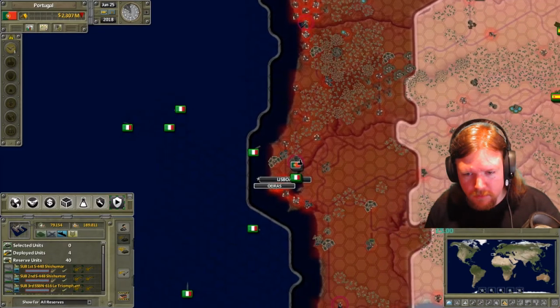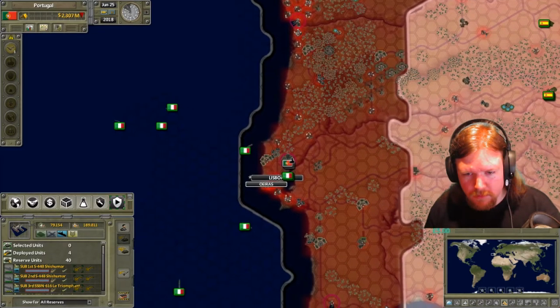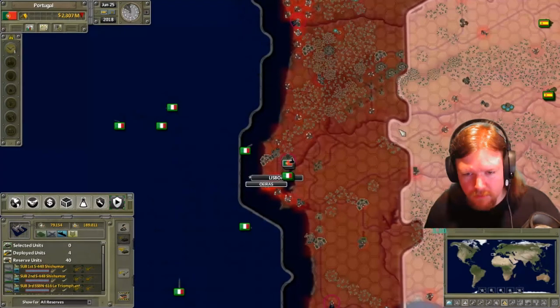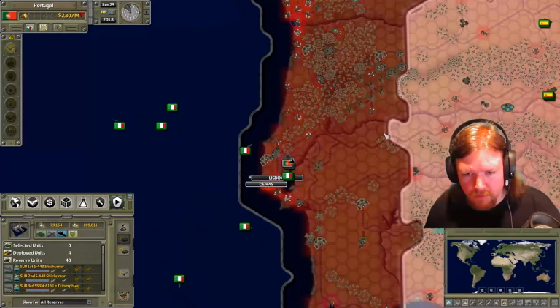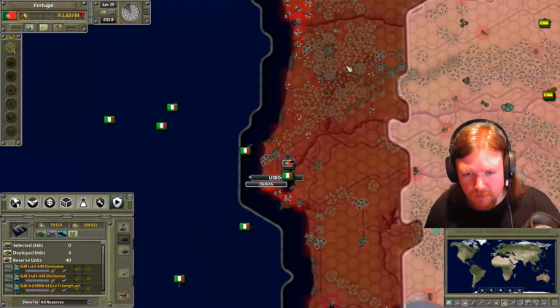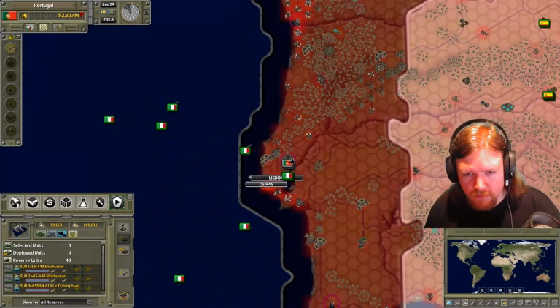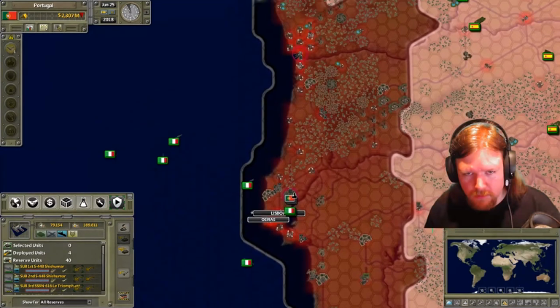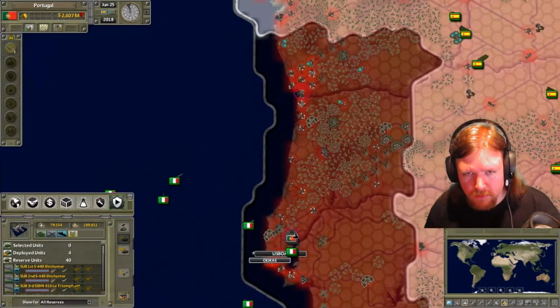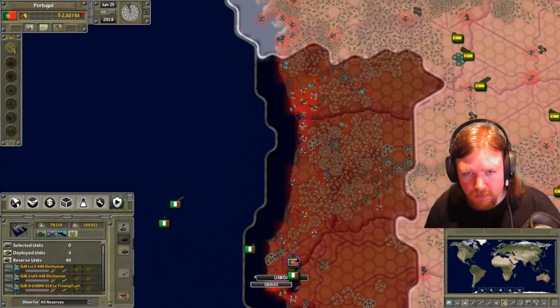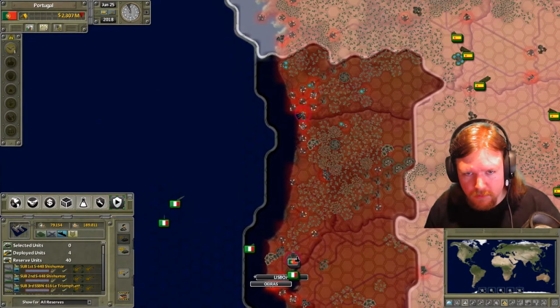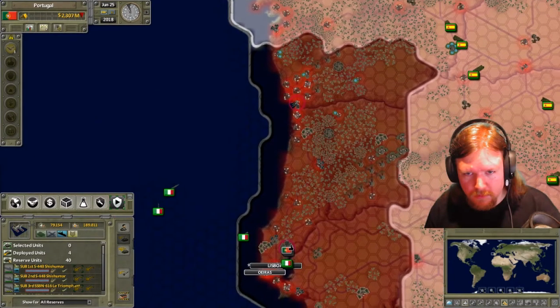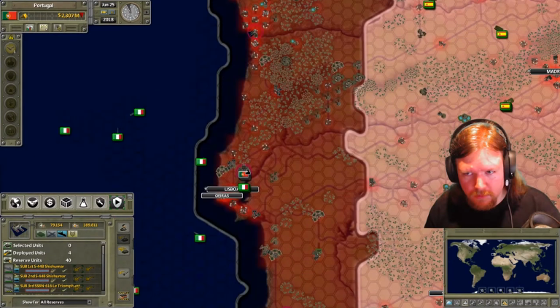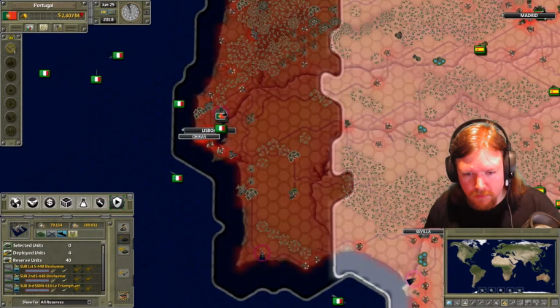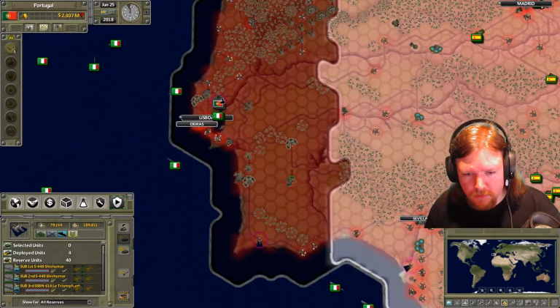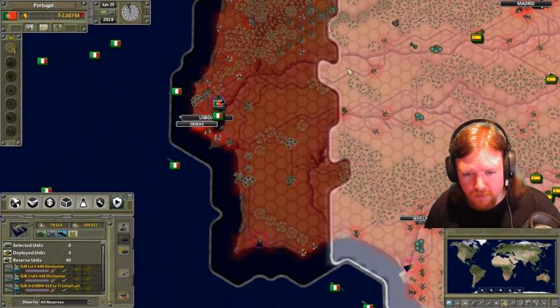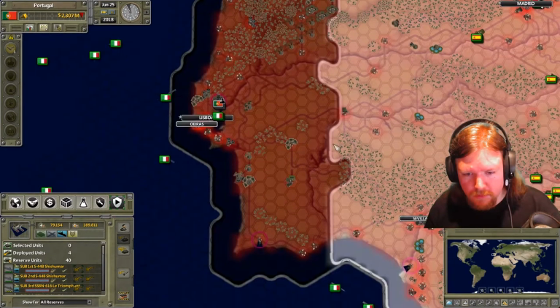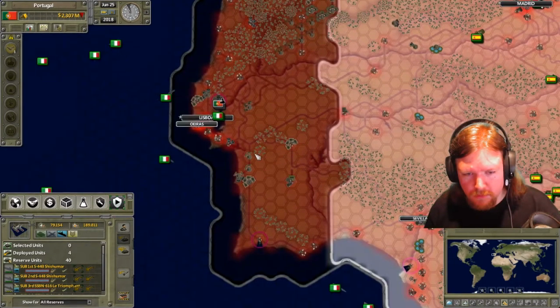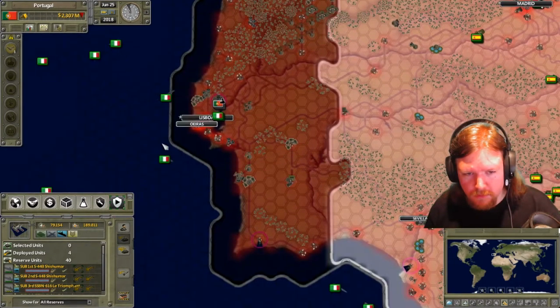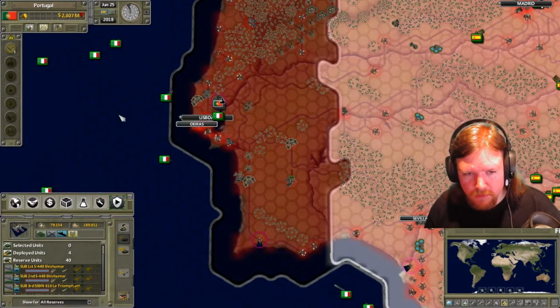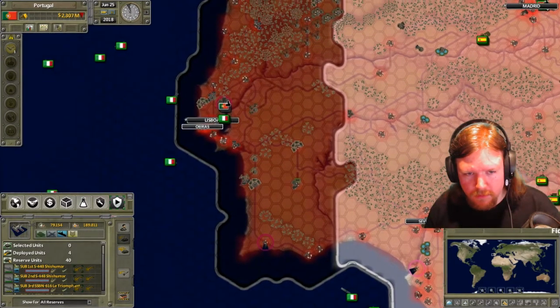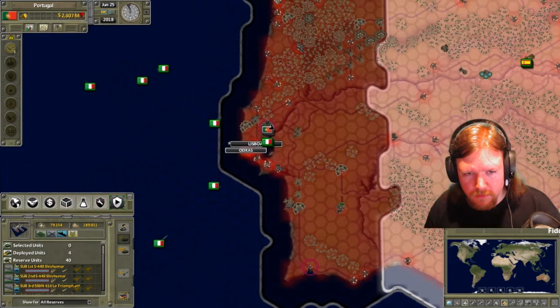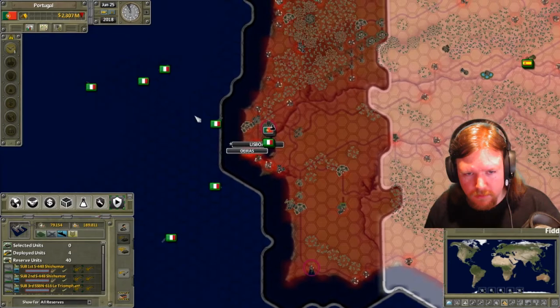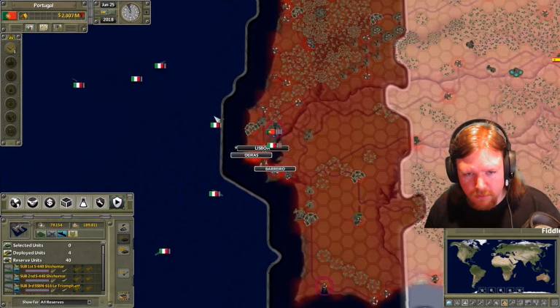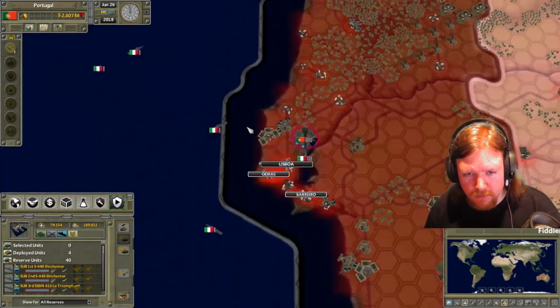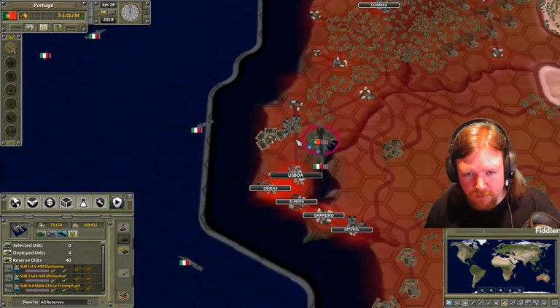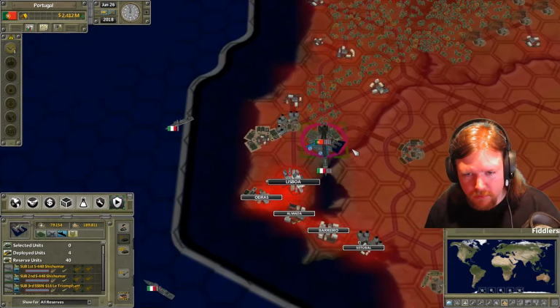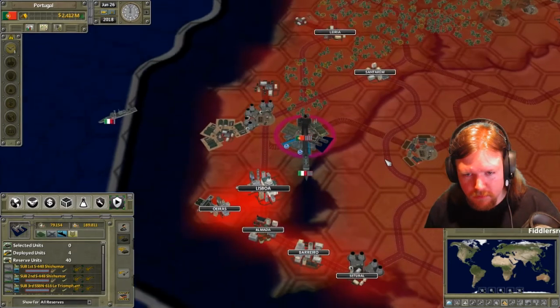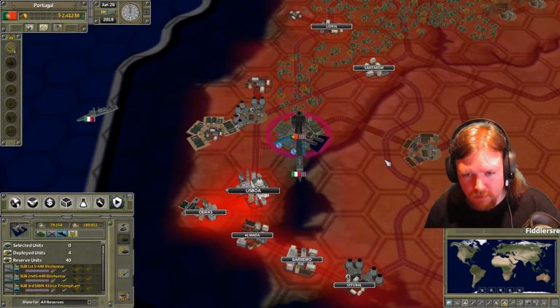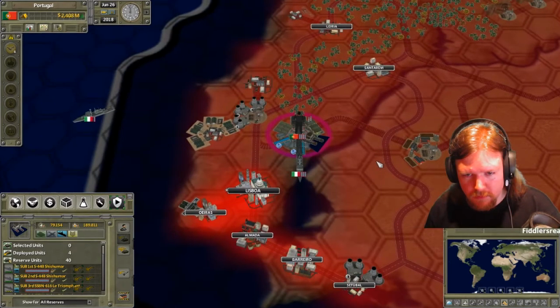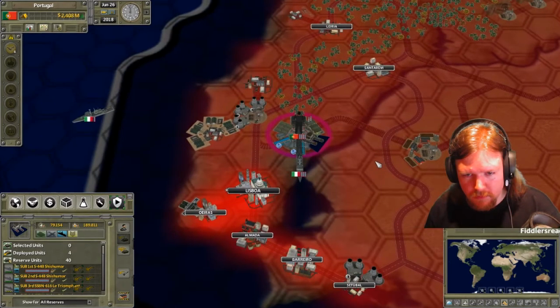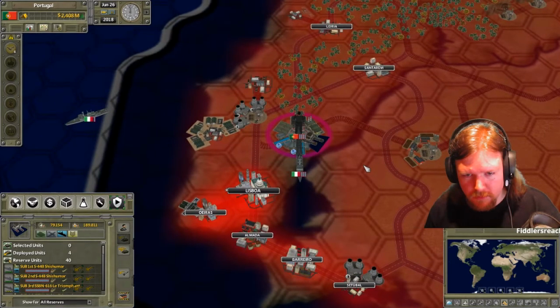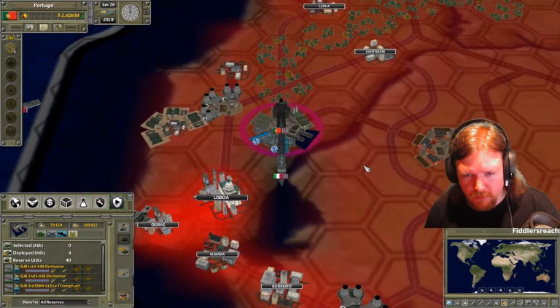As they're flying by an enemy target they'll hit it, but they're going to keep going. They're not going to stick around and hit the target.